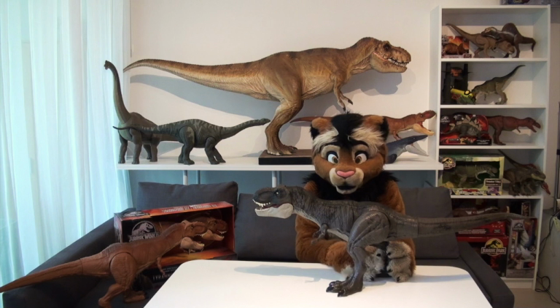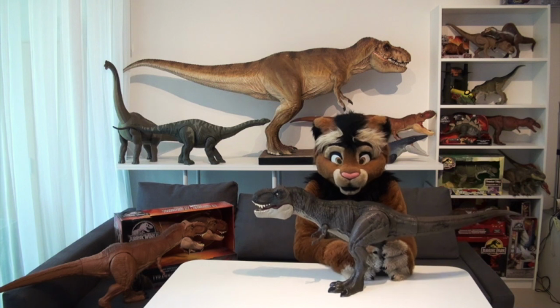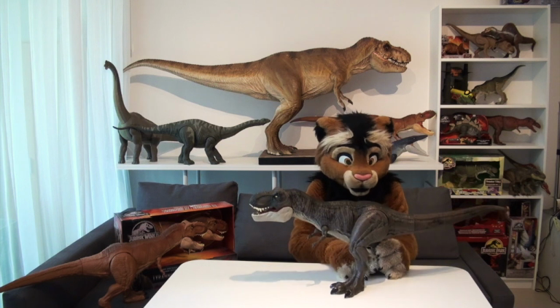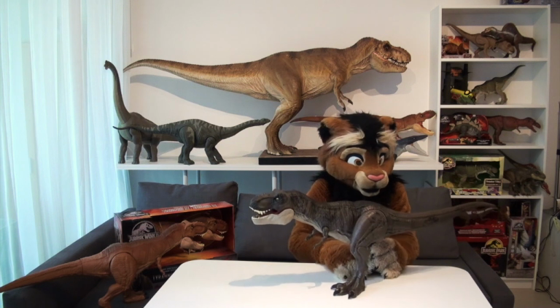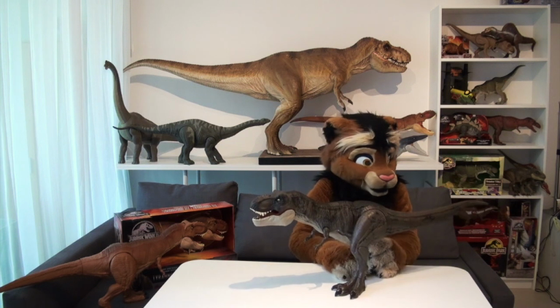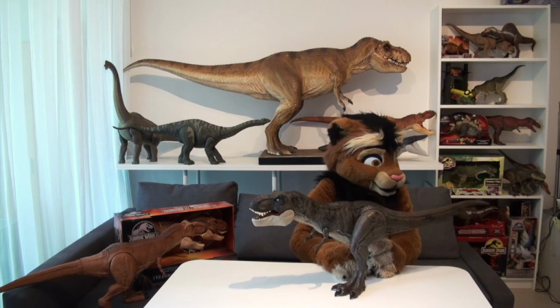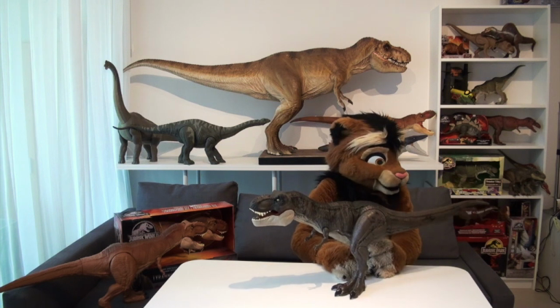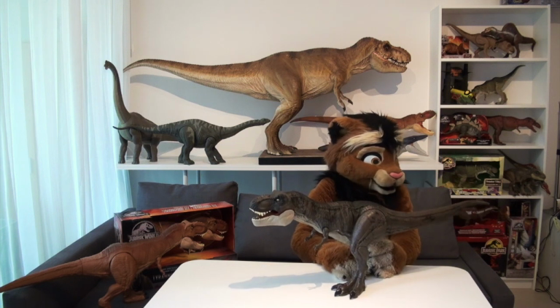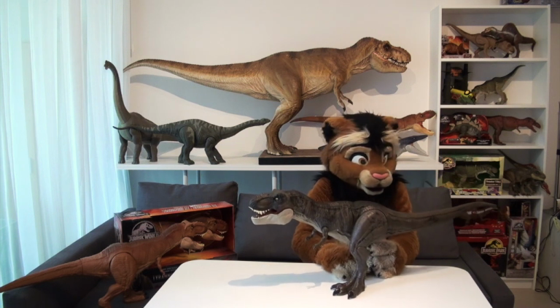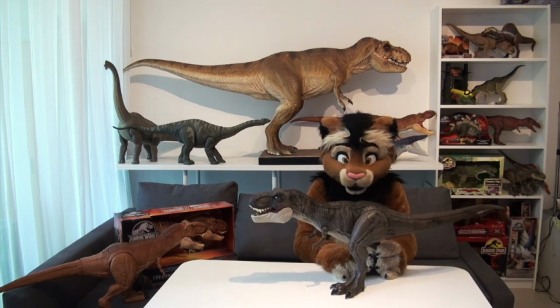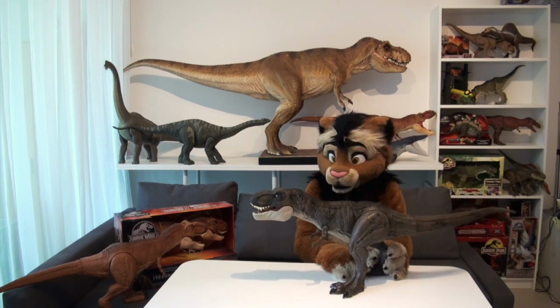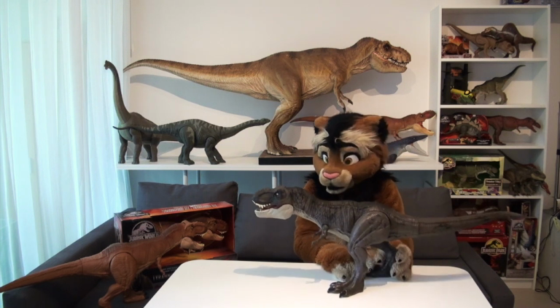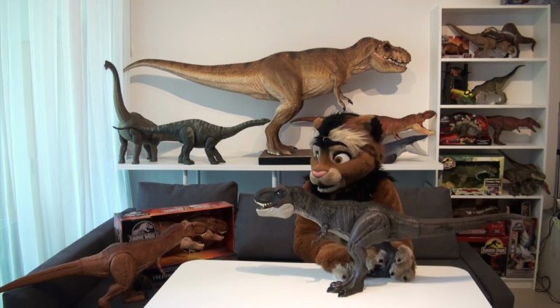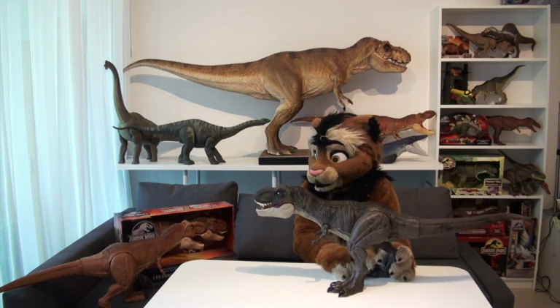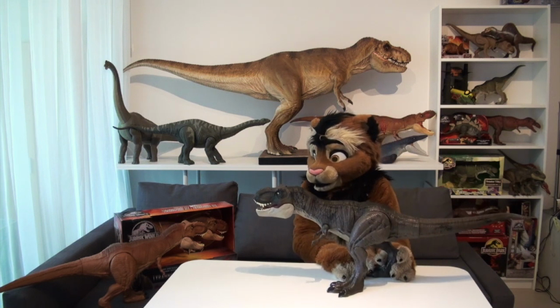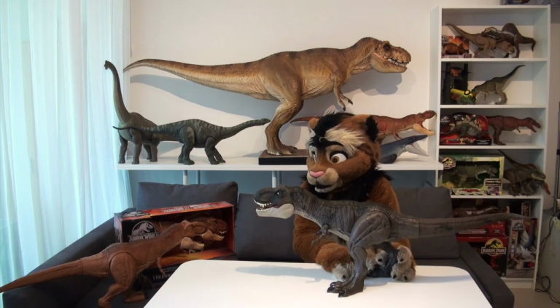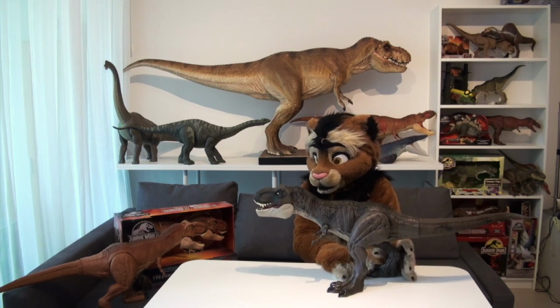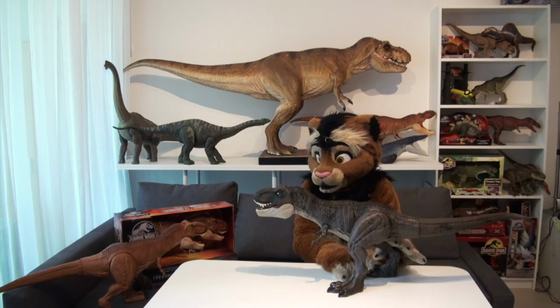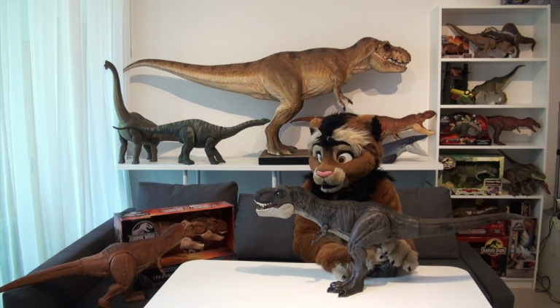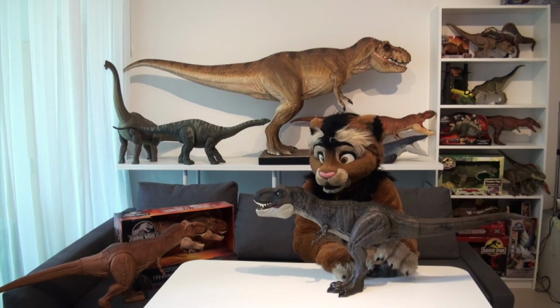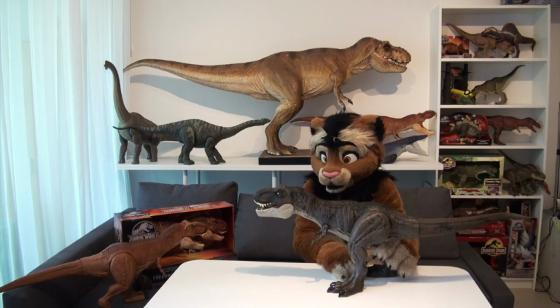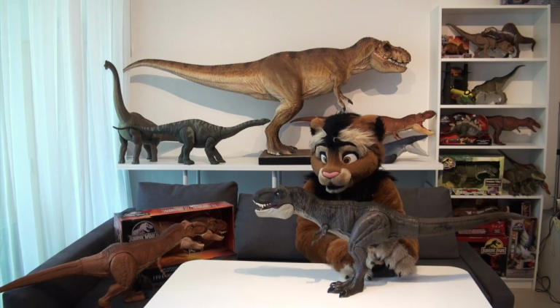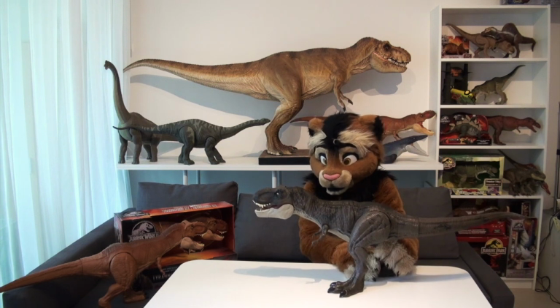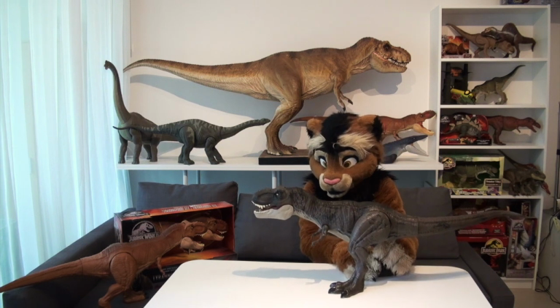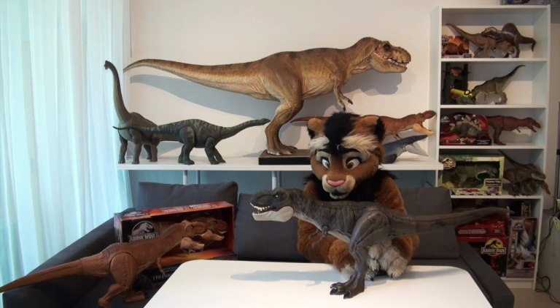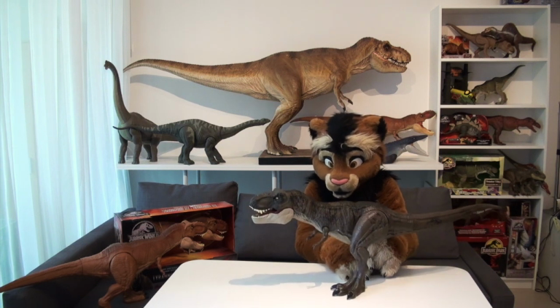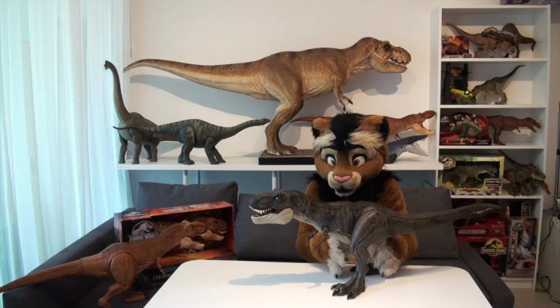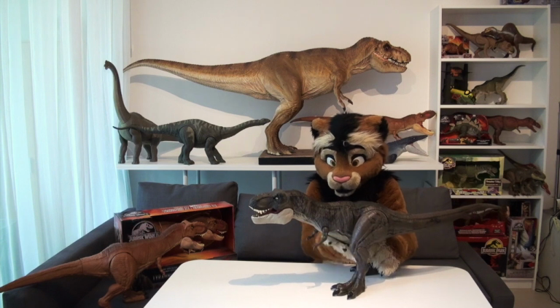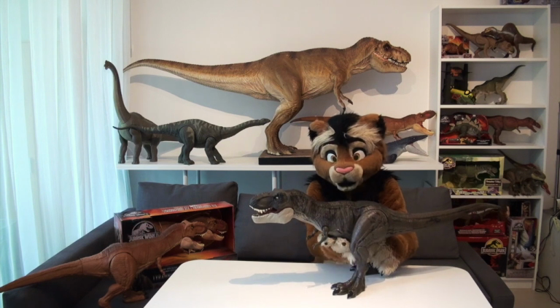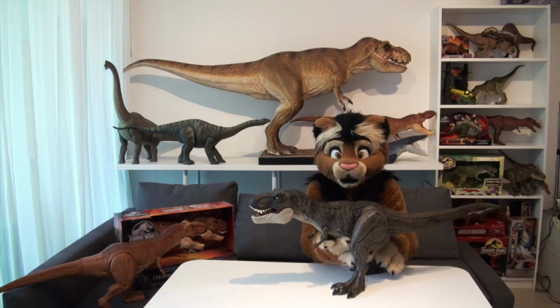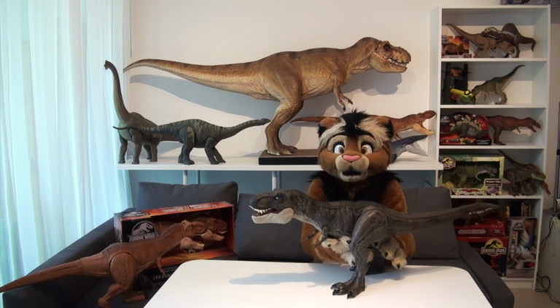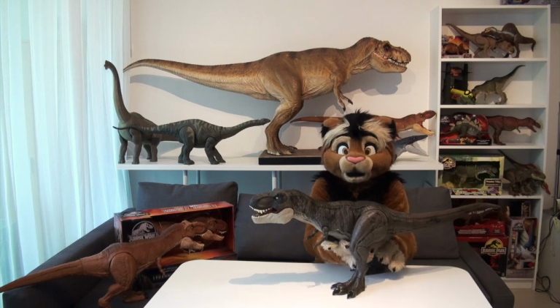This is simply the most fantastic Tyrannosaurus Rex toy out there. Period.